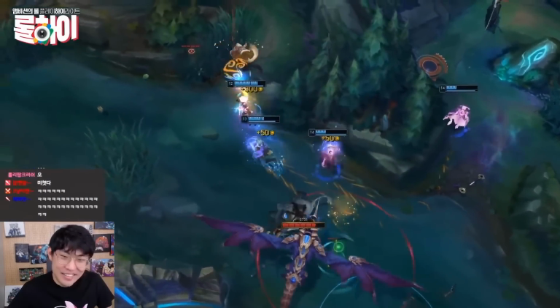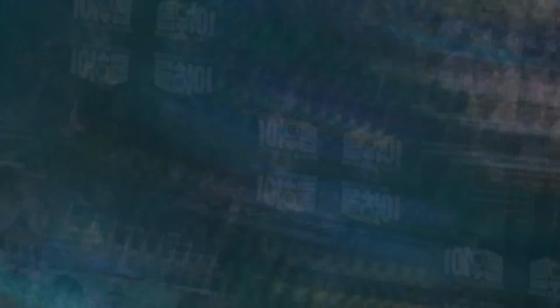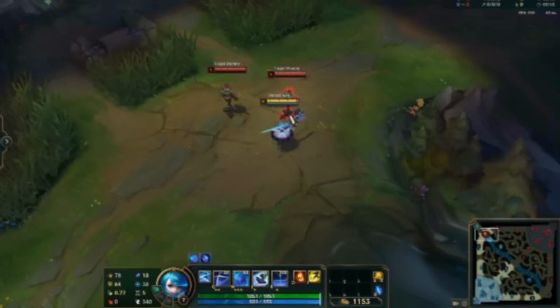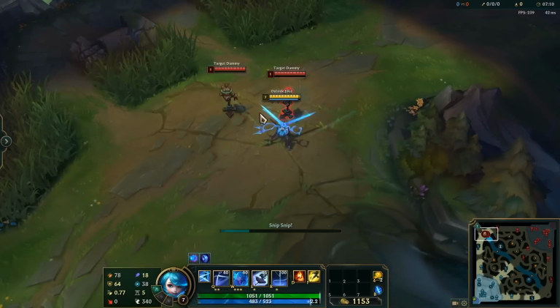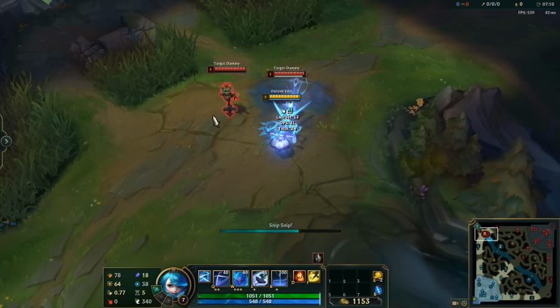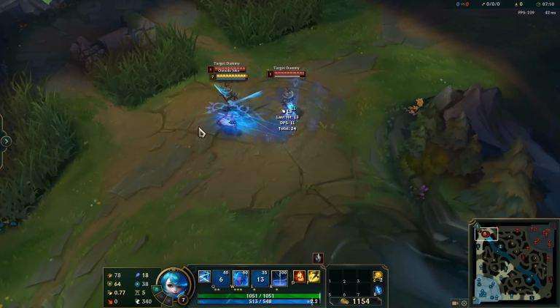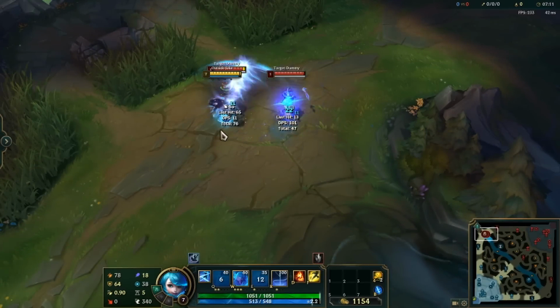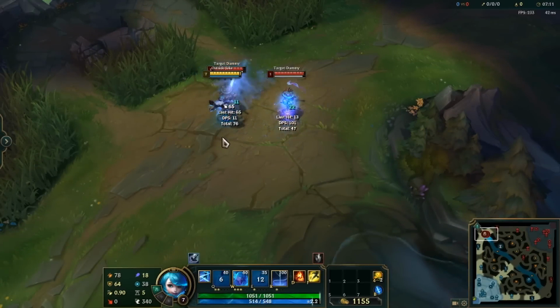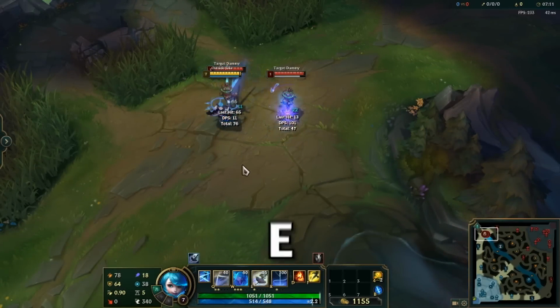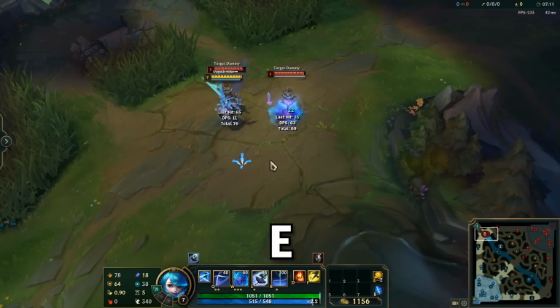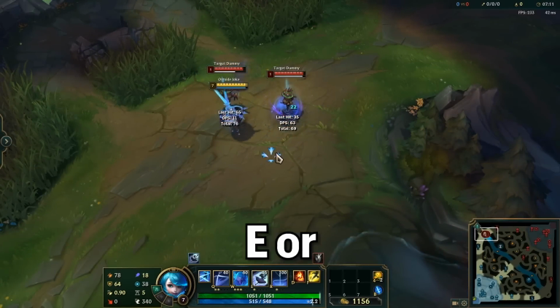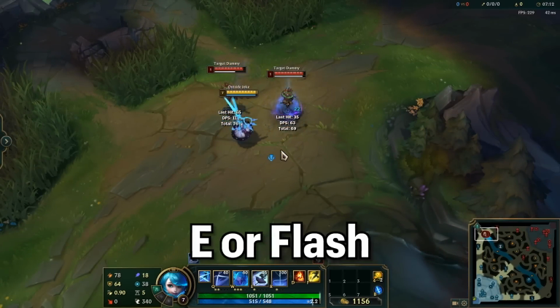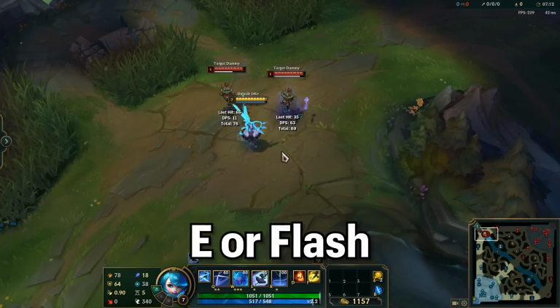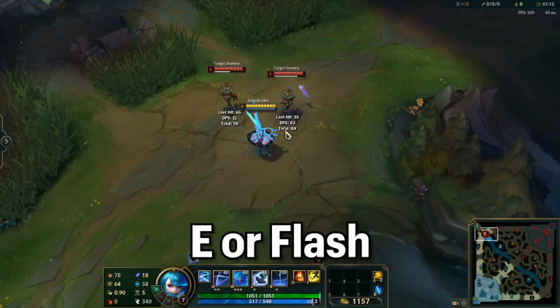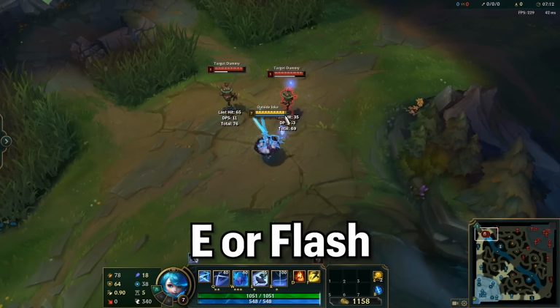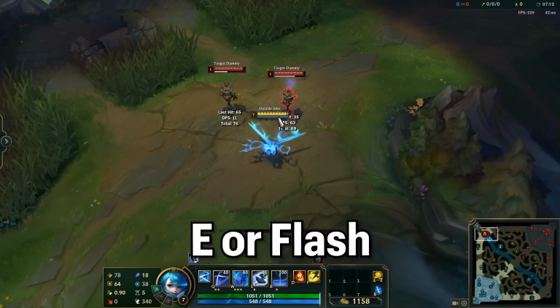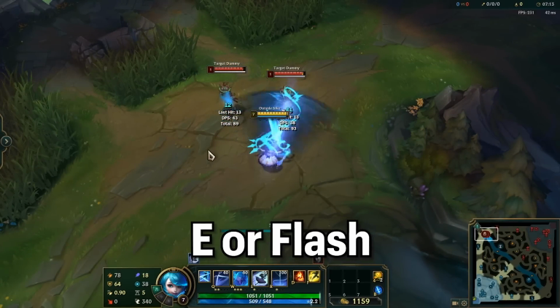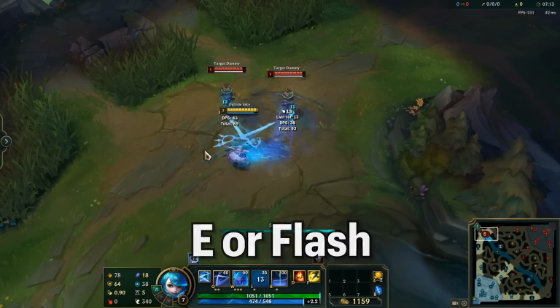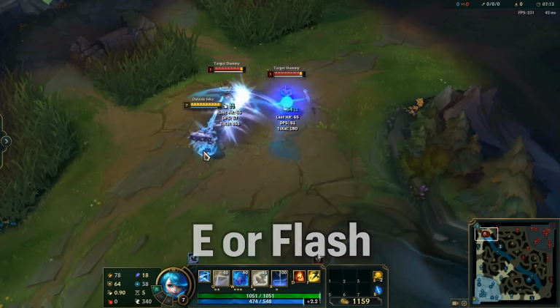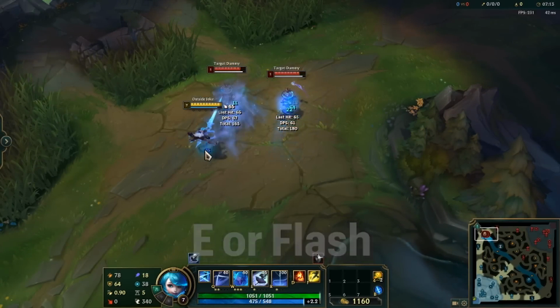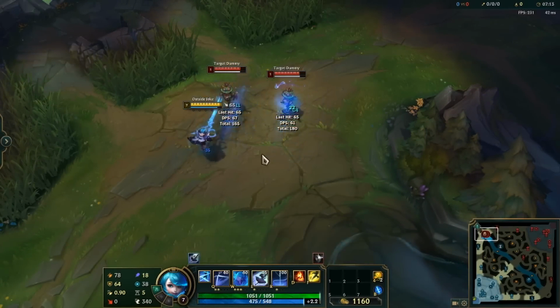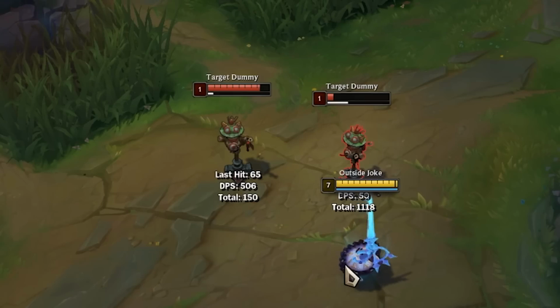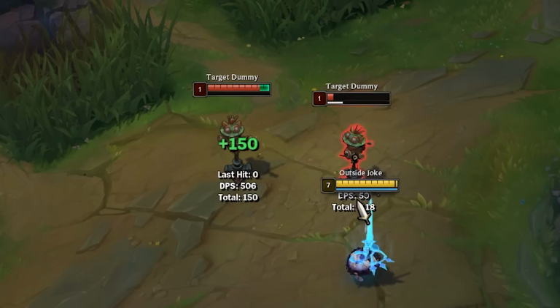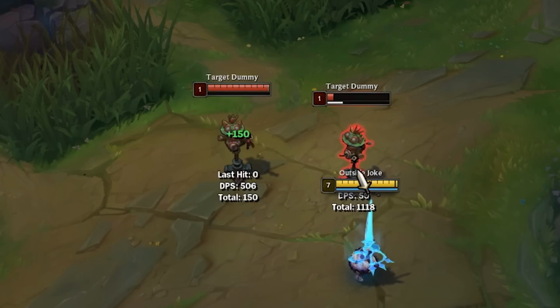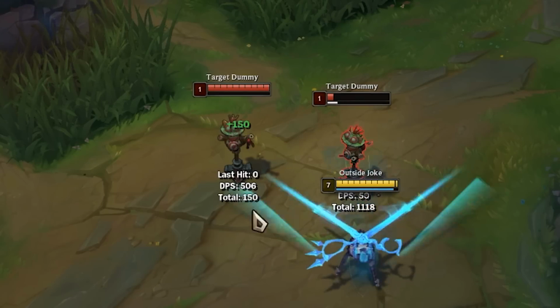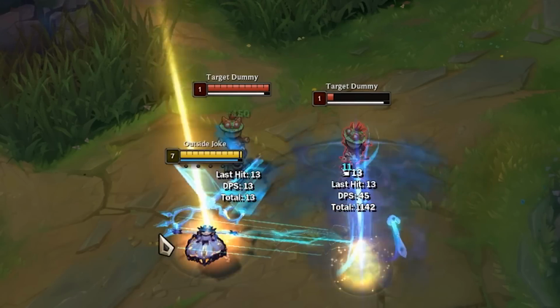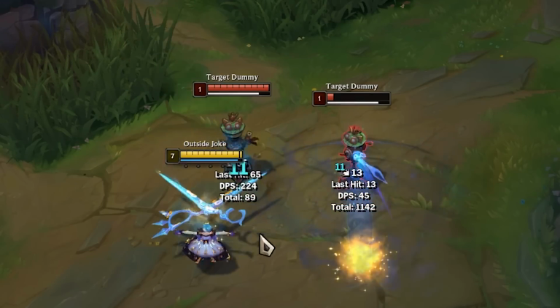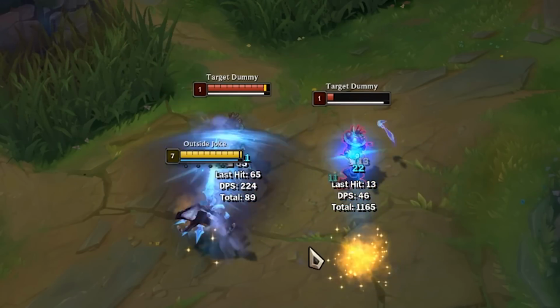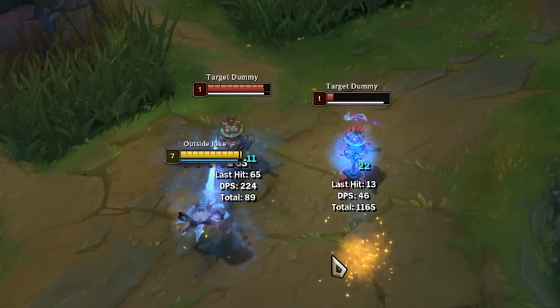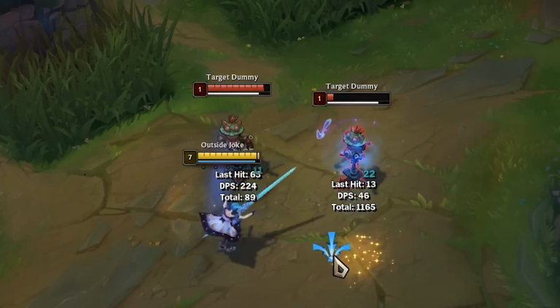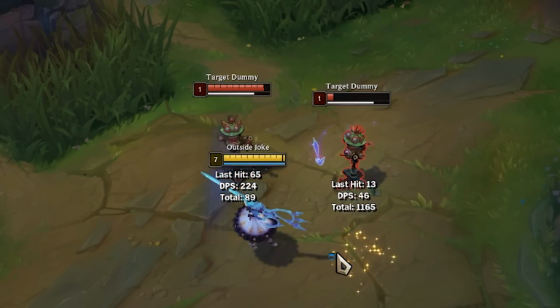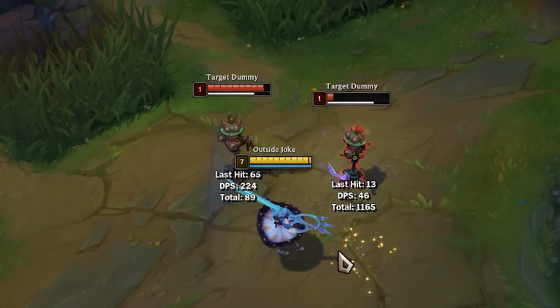When playing Gwen, did you know that you can E or flash during the middle of her Q animation? This means it's really easy to switch targets mid-fight.